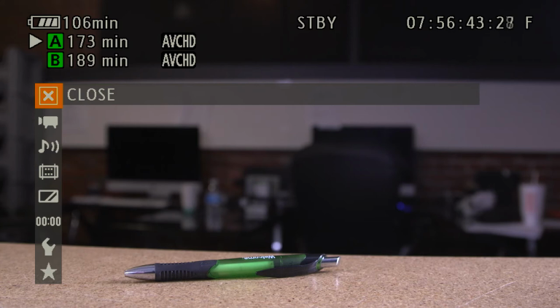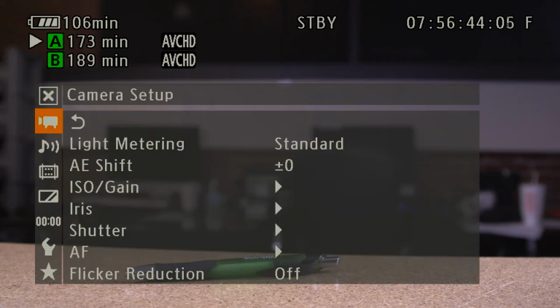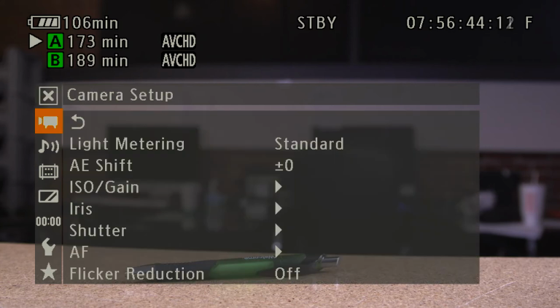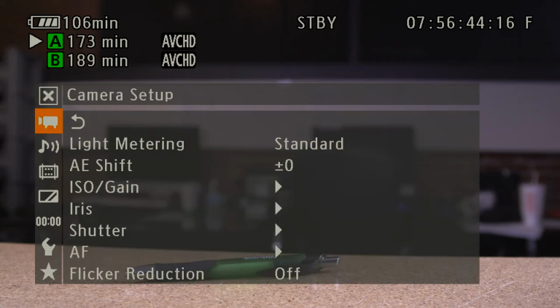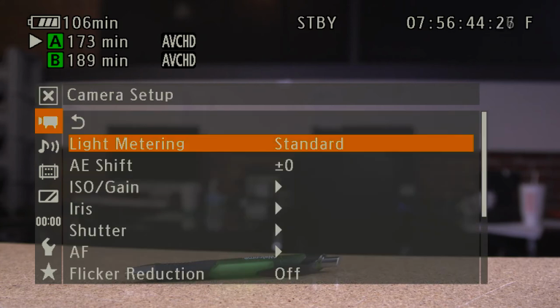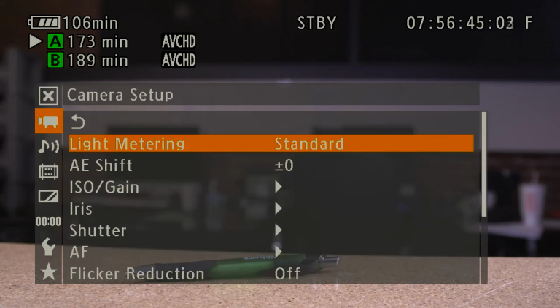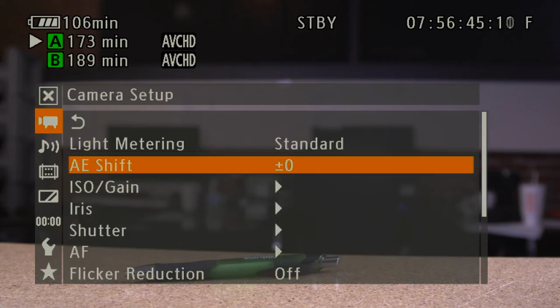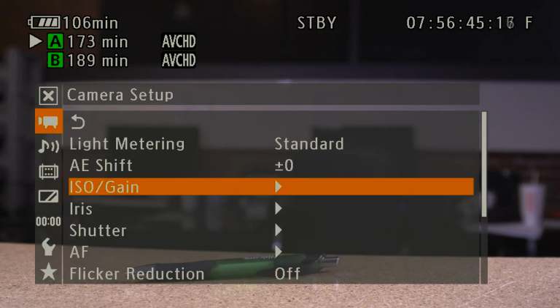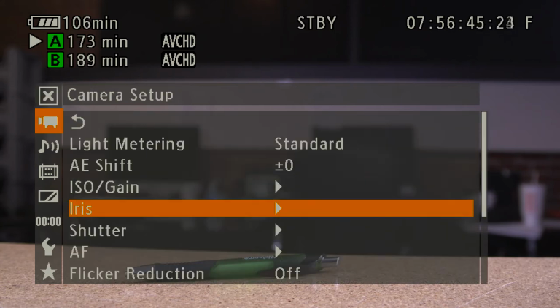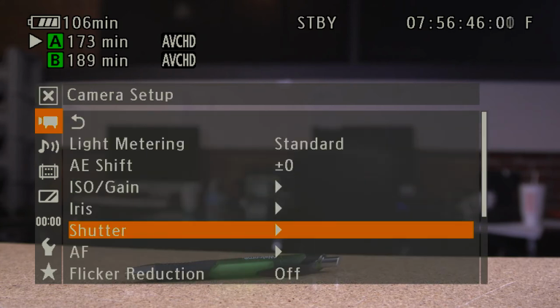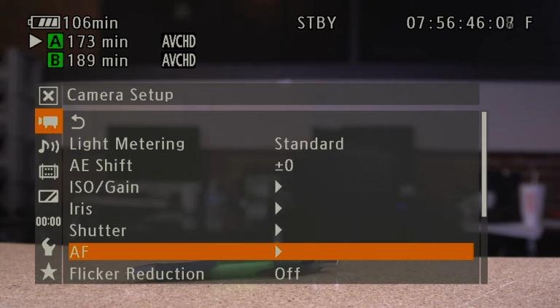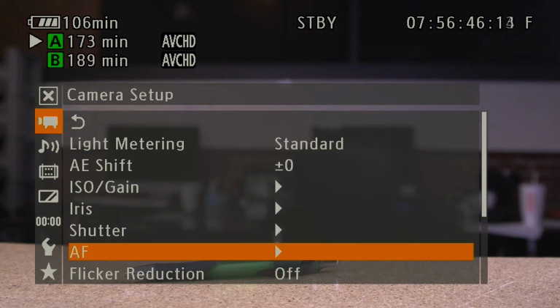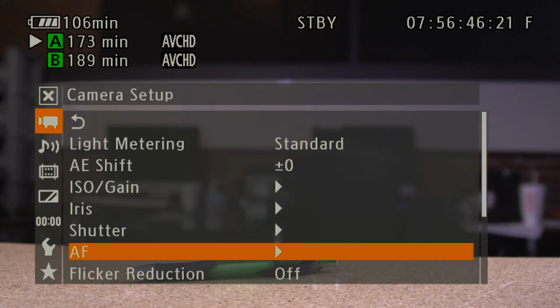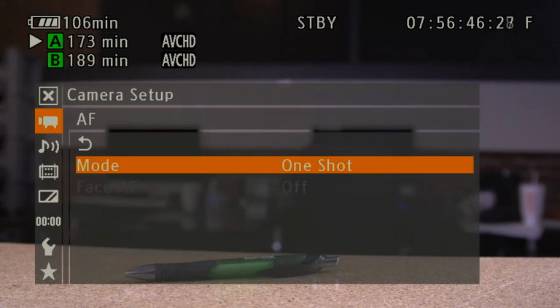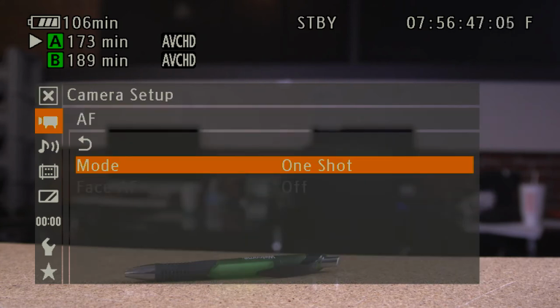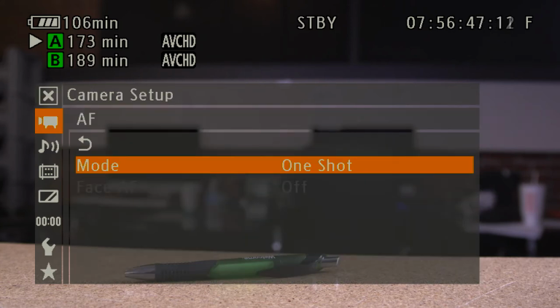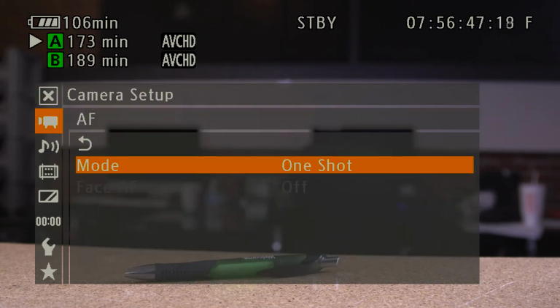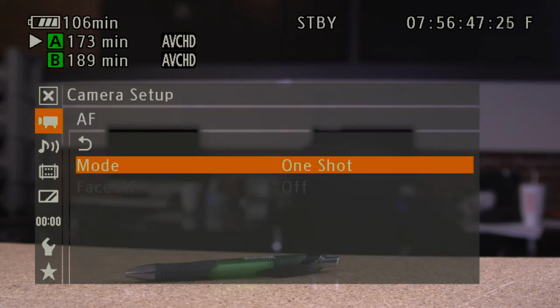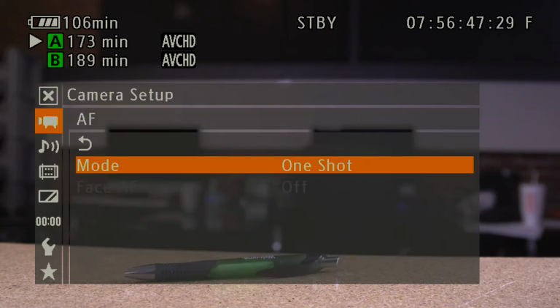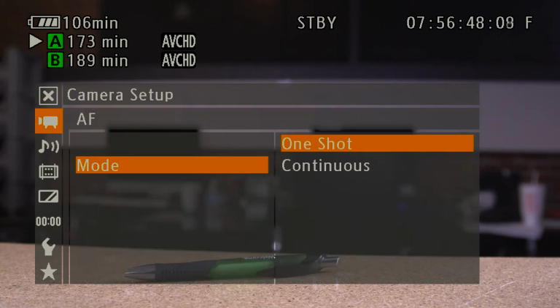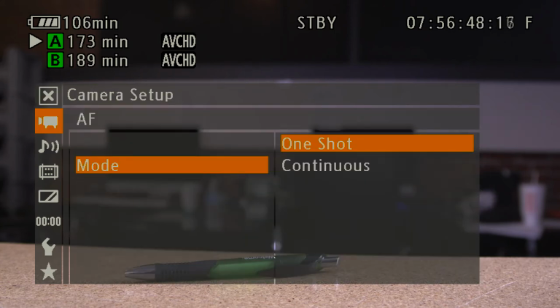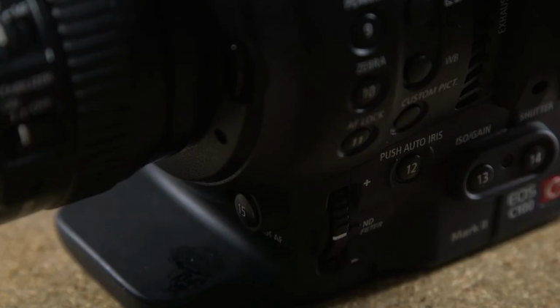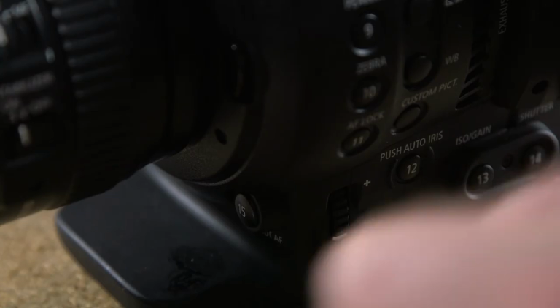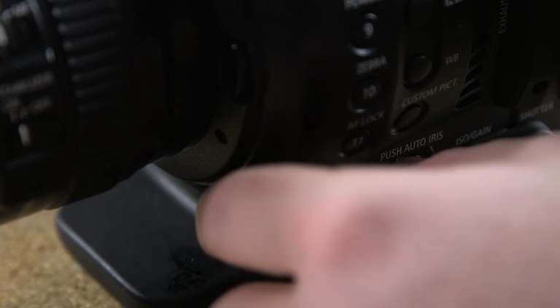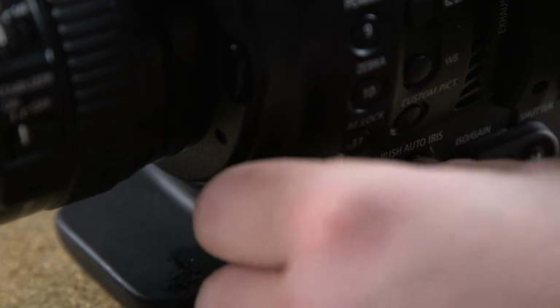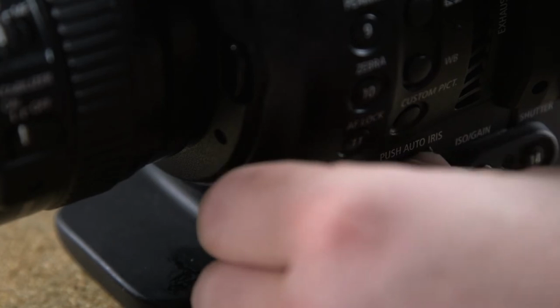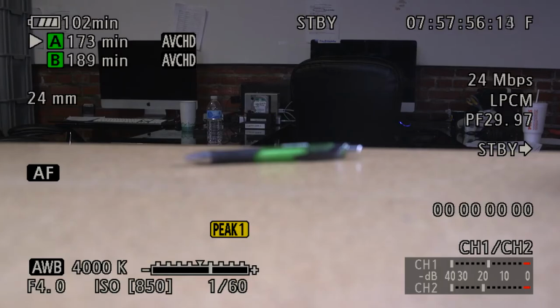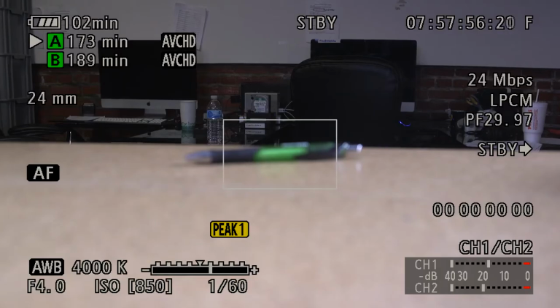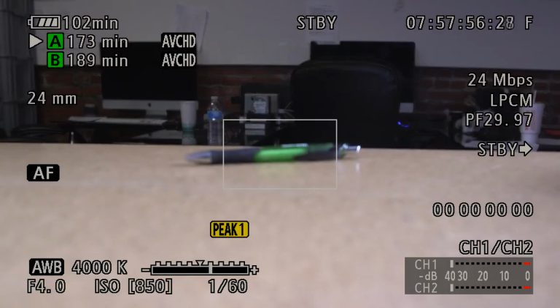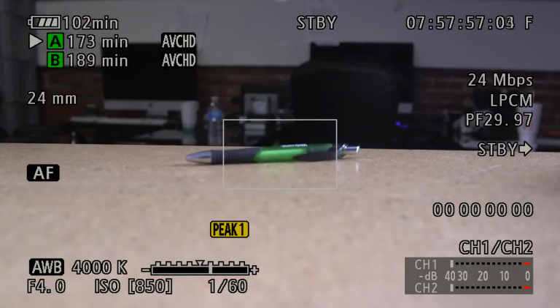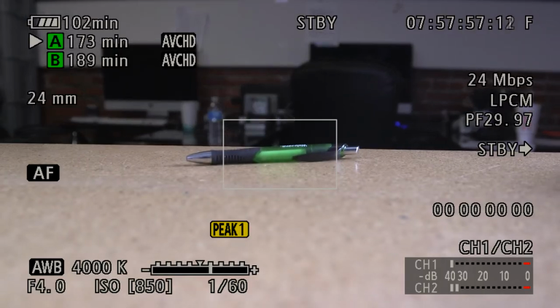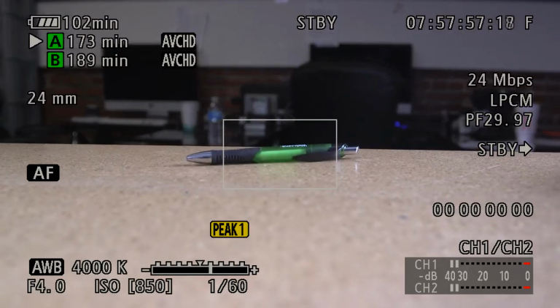Second, try the one-shot push autofocus. Where other cameras fail, this feature is great for run-and-gun shooting.